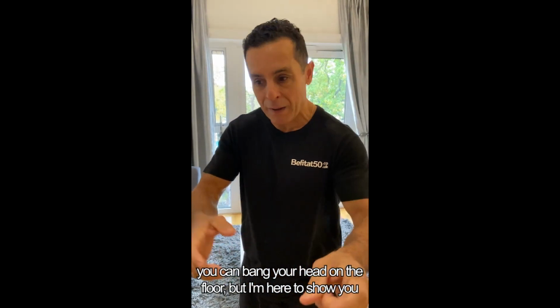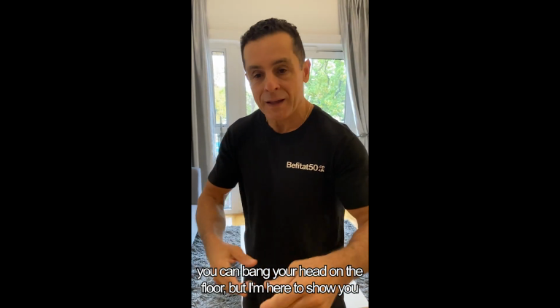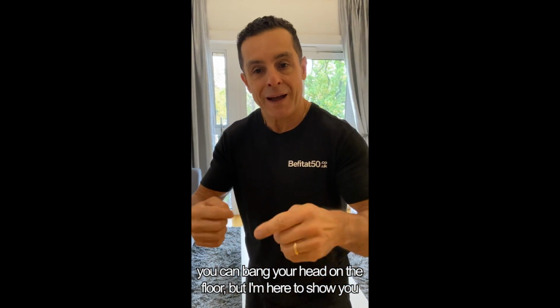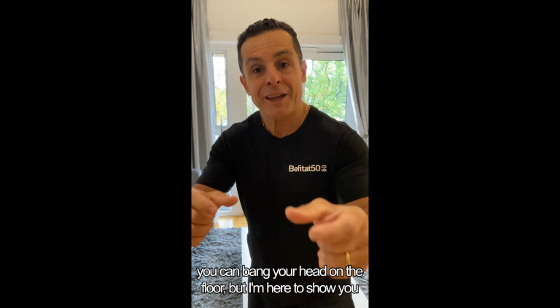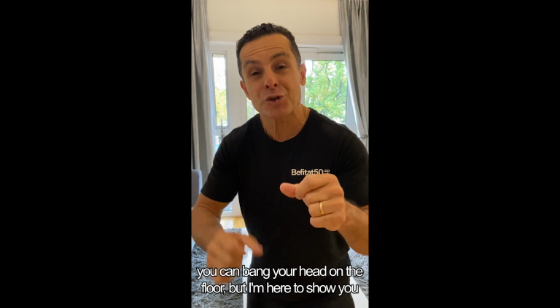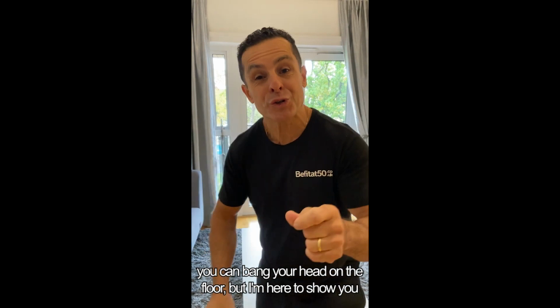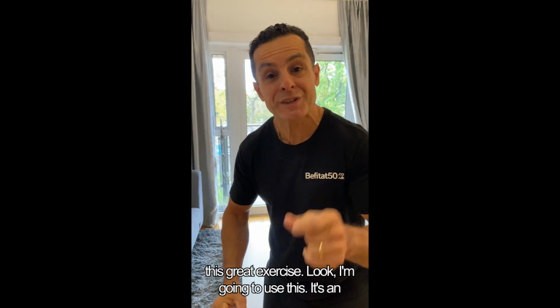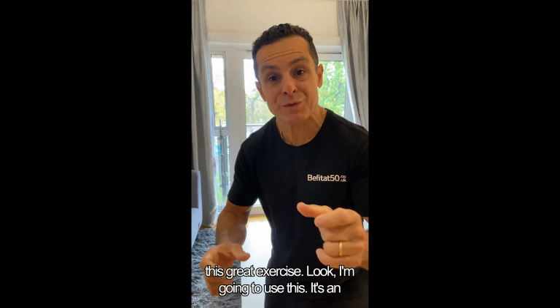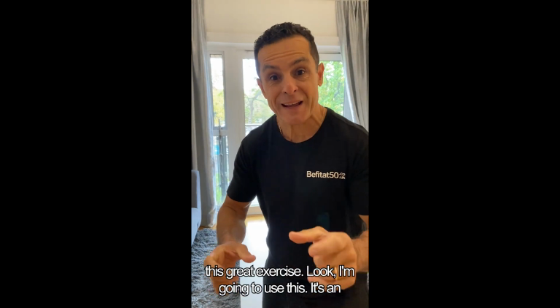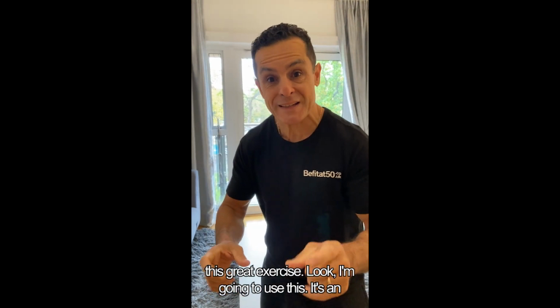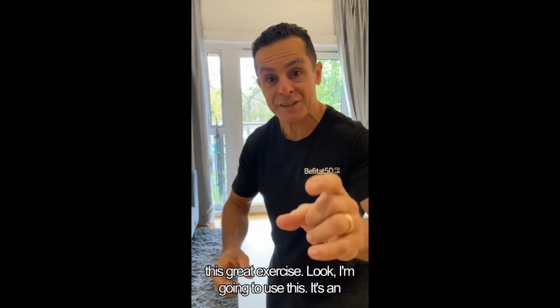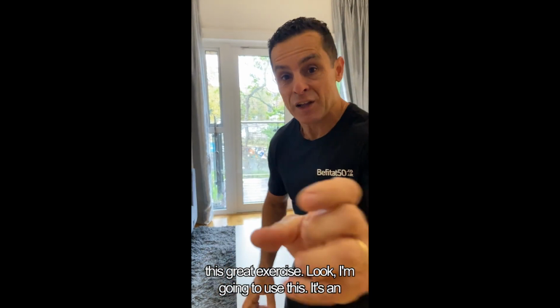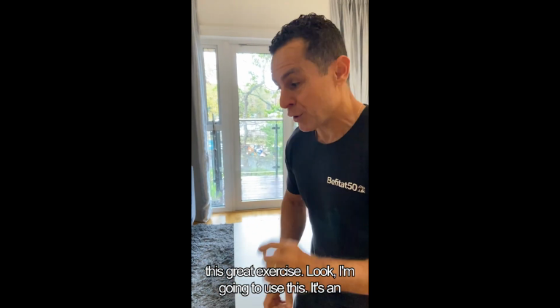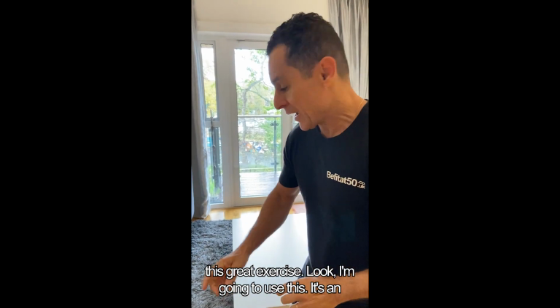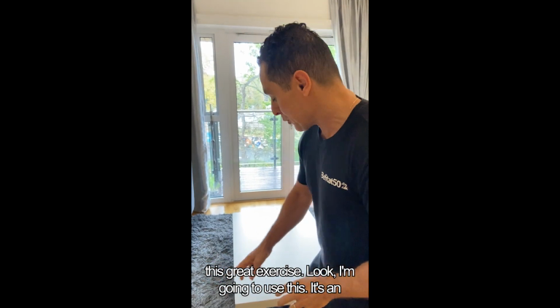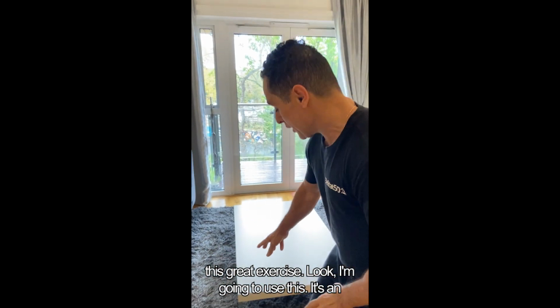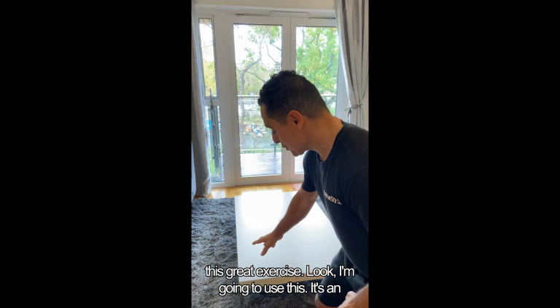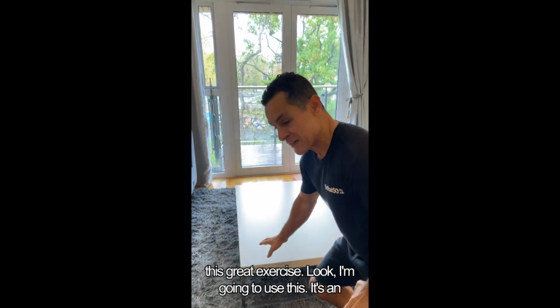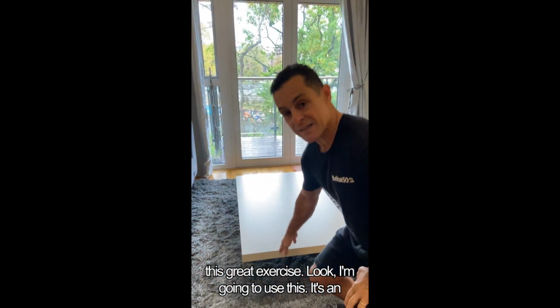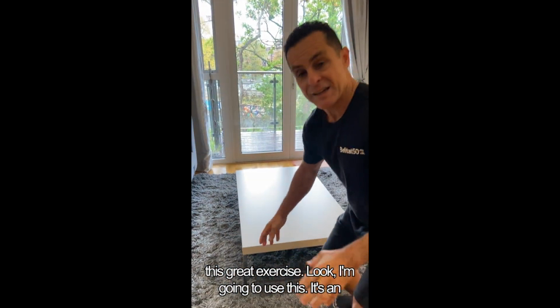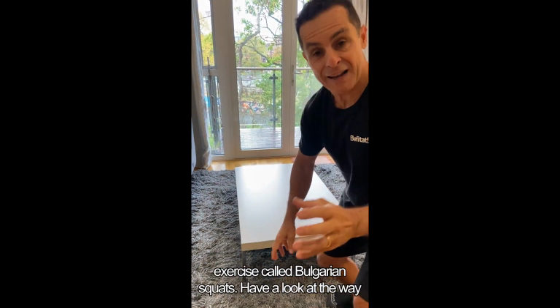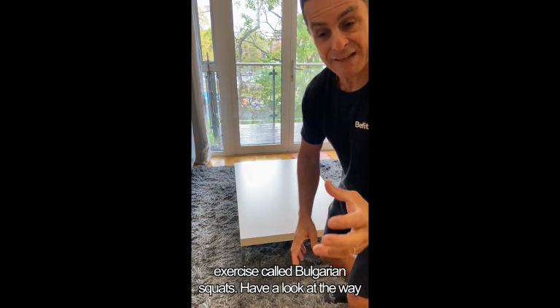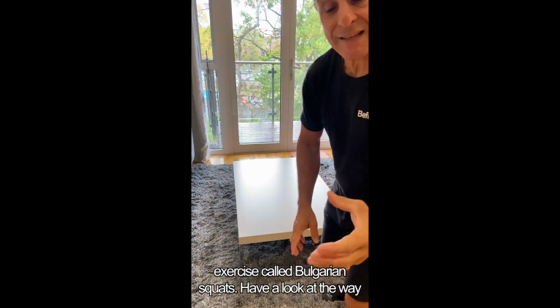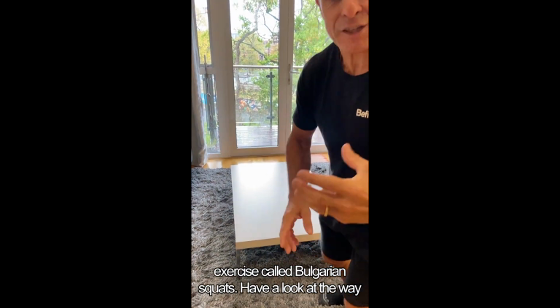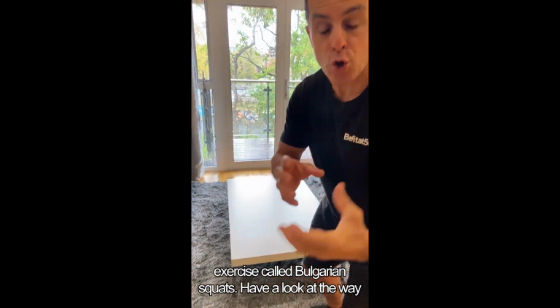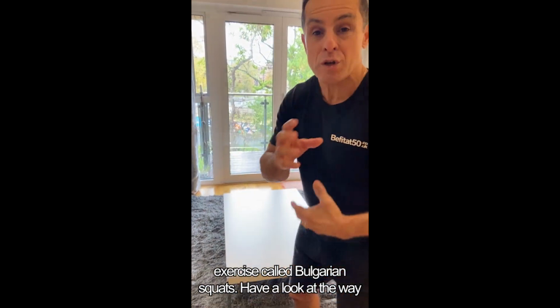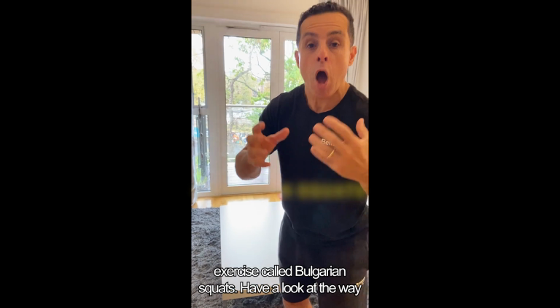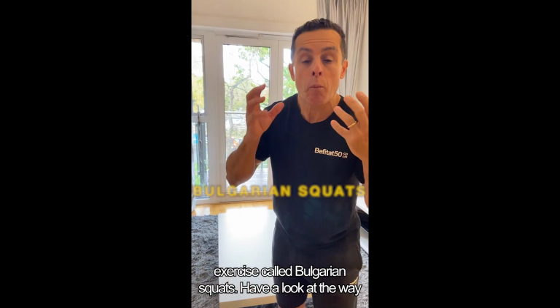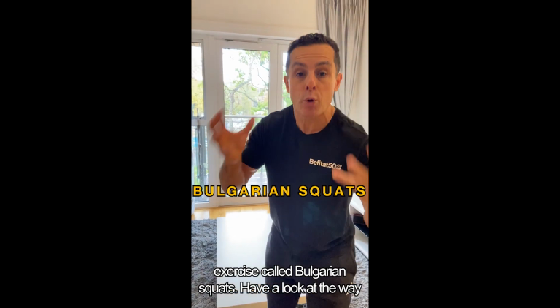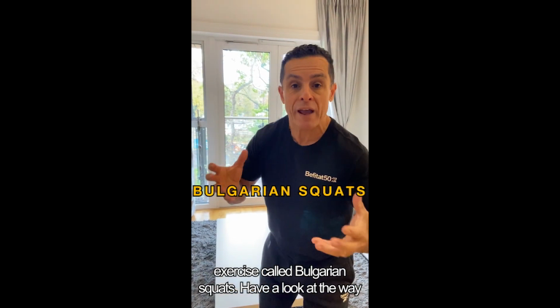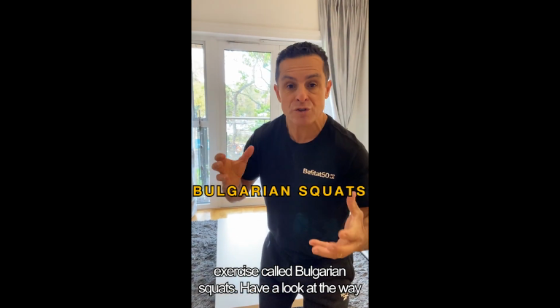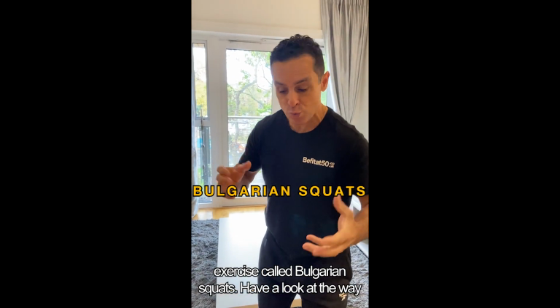But I'm here to show you this great exercise. Look, I'm going to use this — it's an exercise called Bulgarian squats.